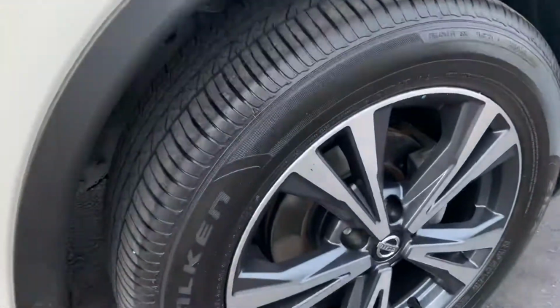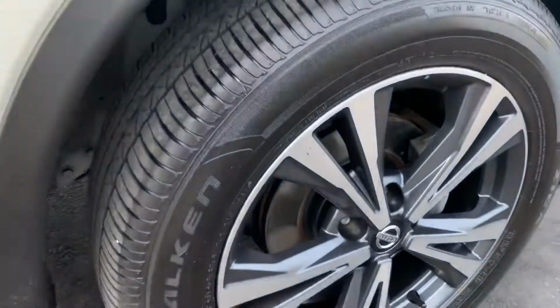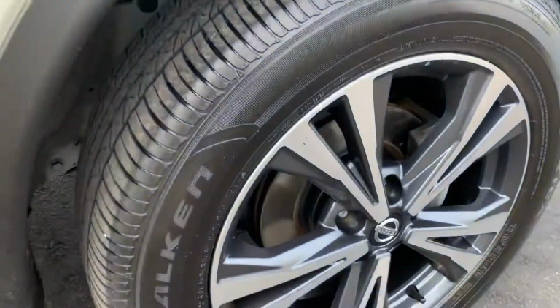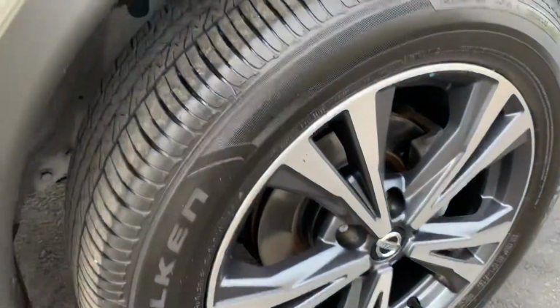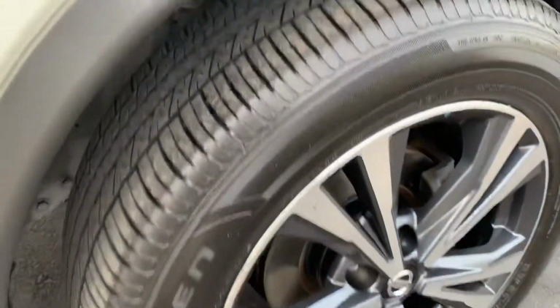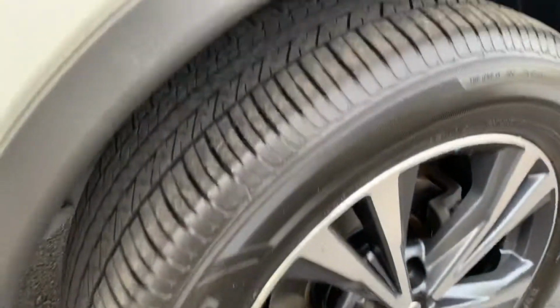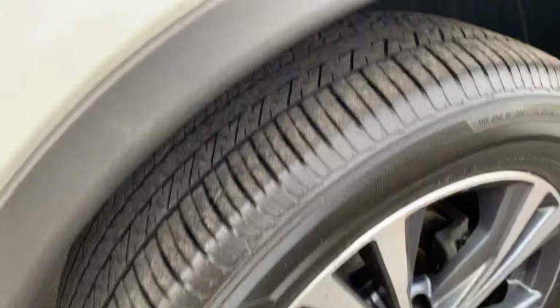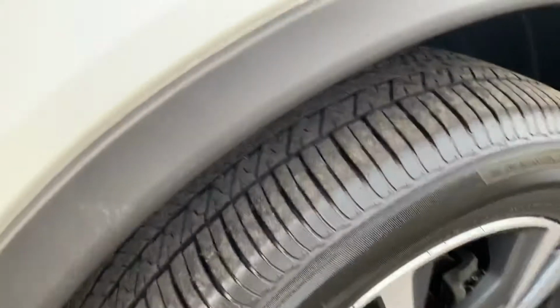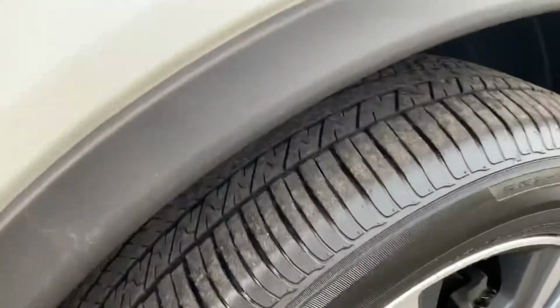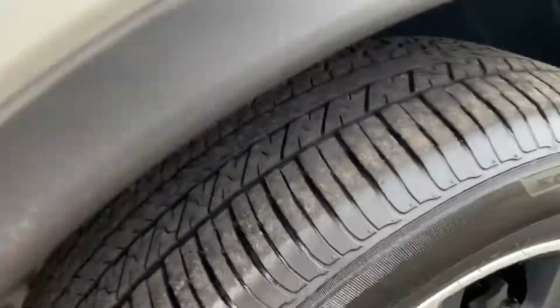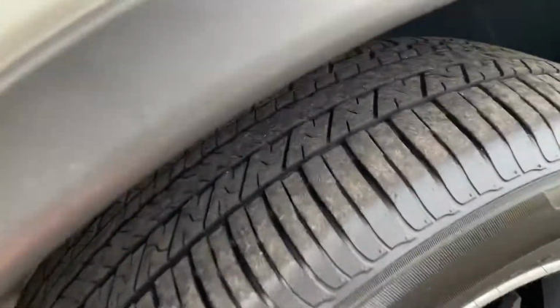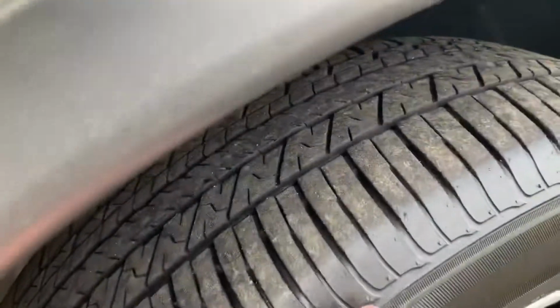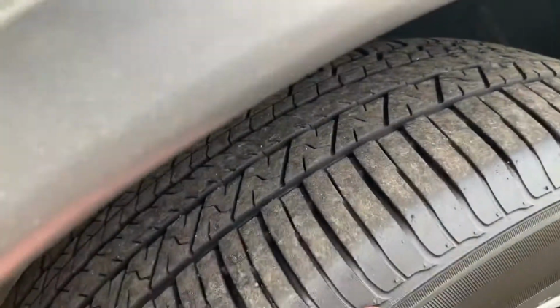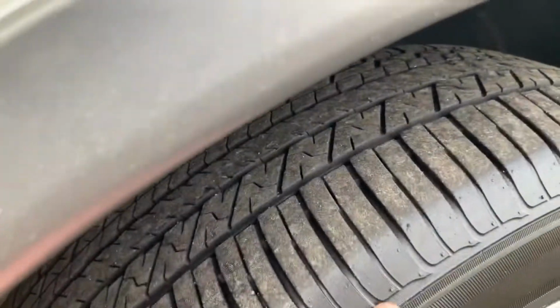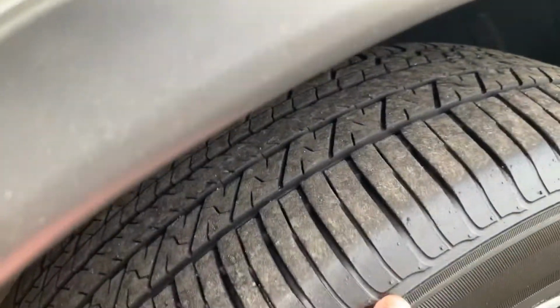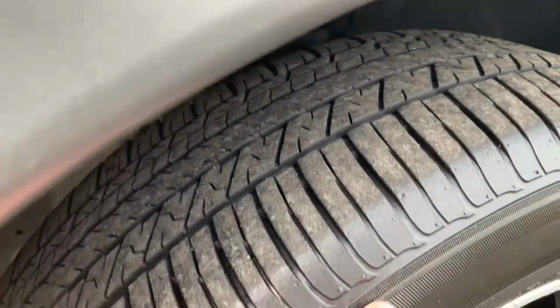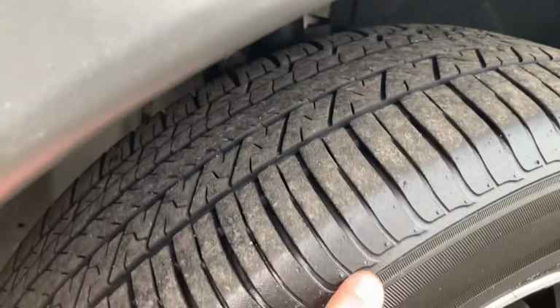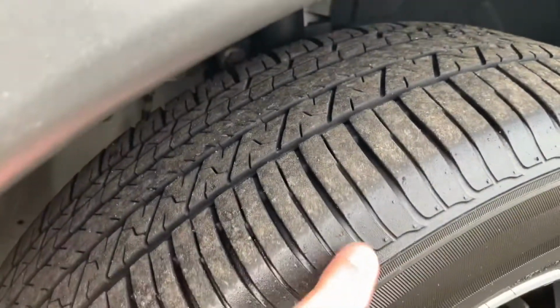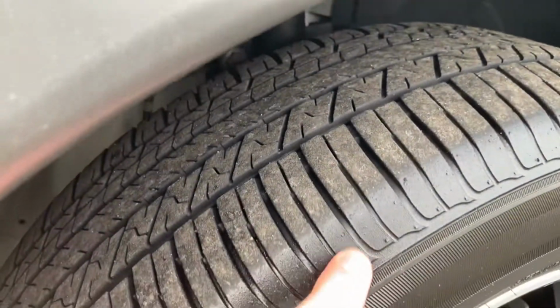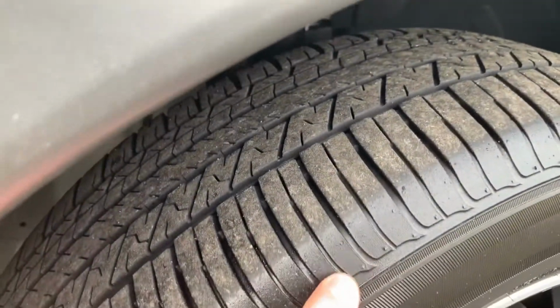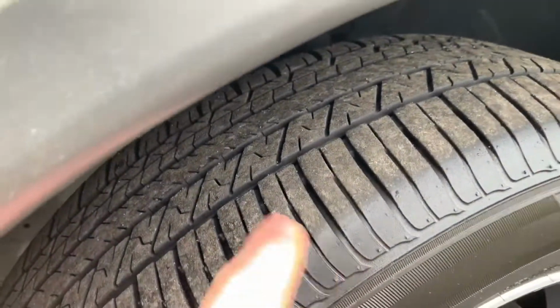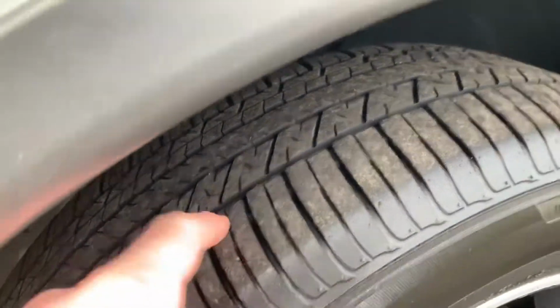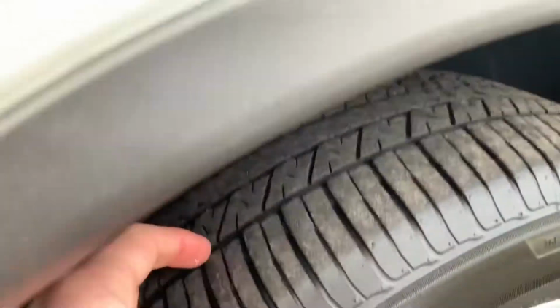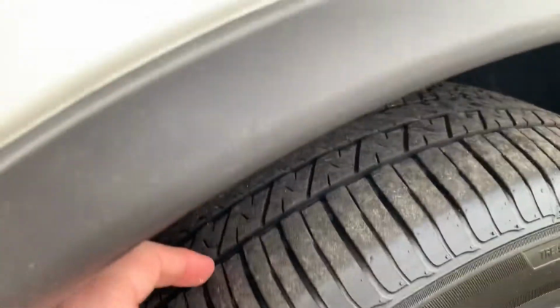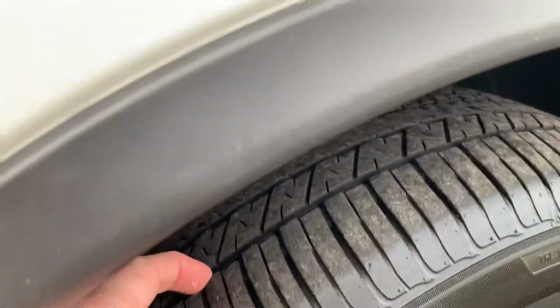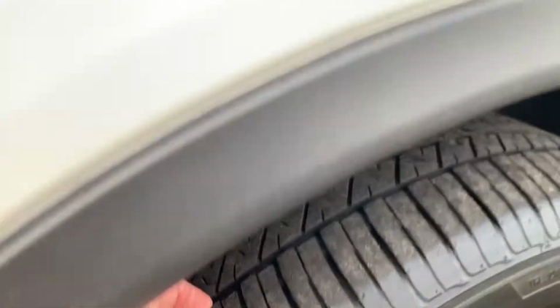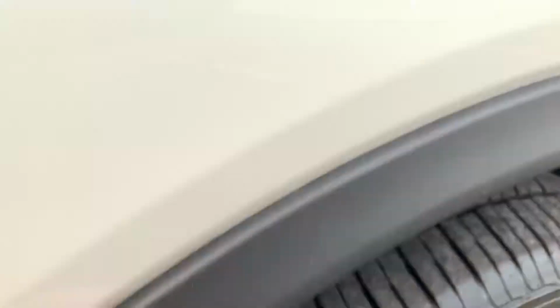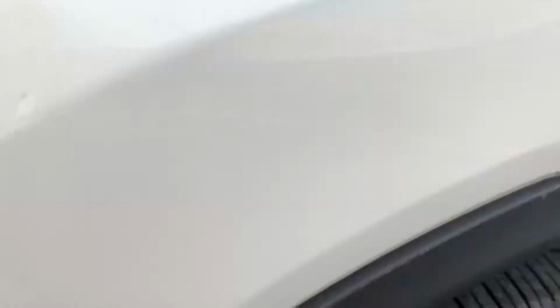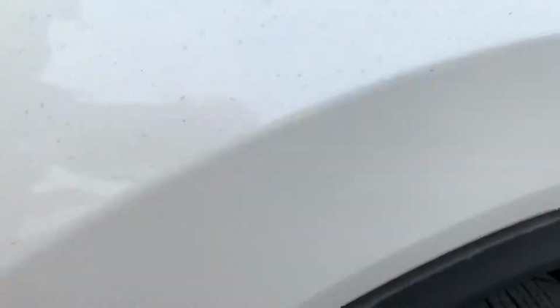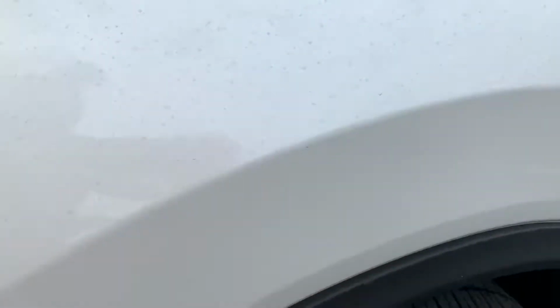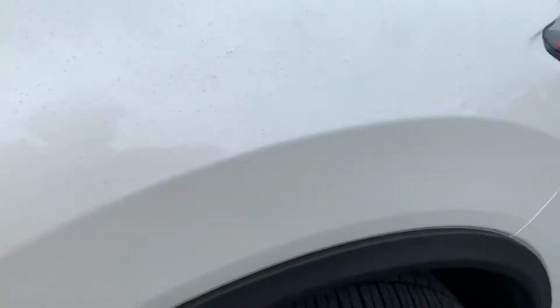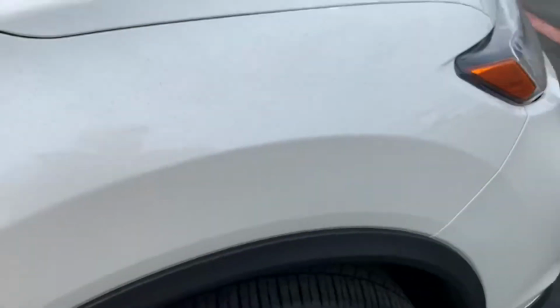The tires still have these little rubber nubs on them — really good rubber still on those tires.